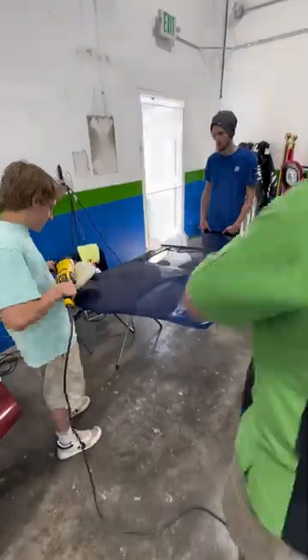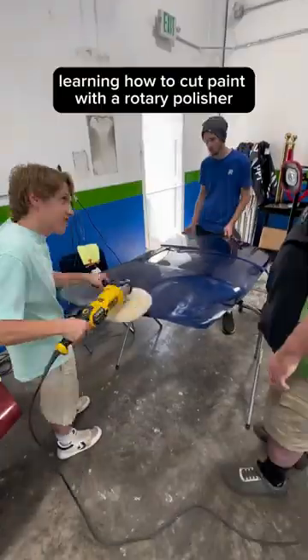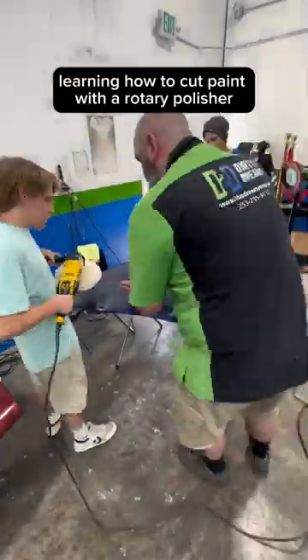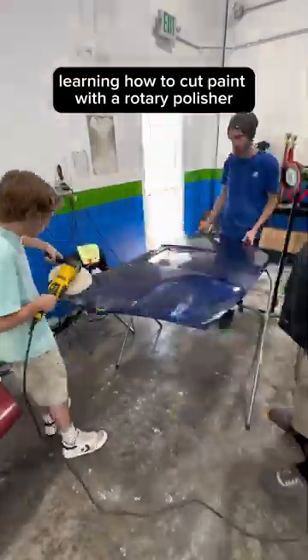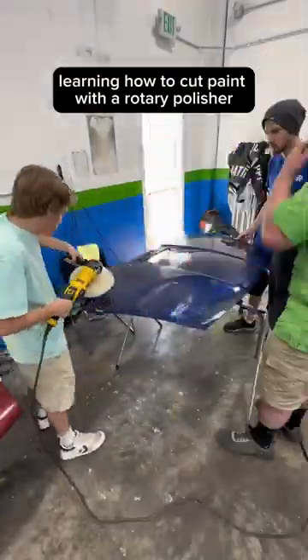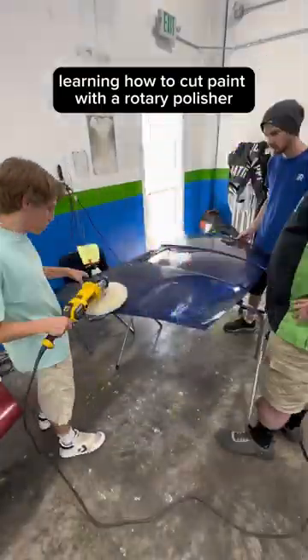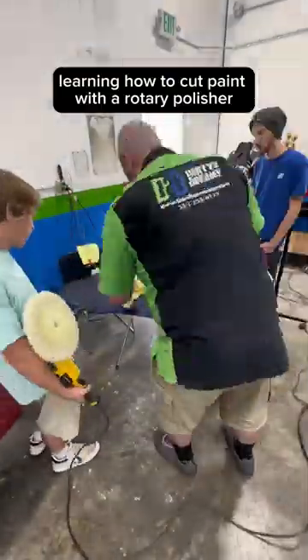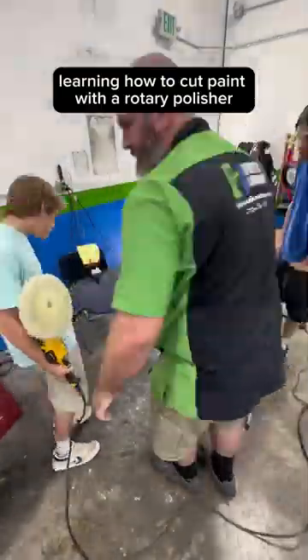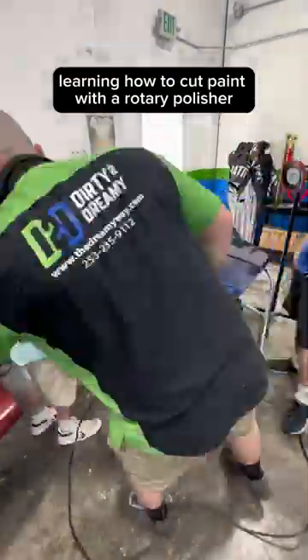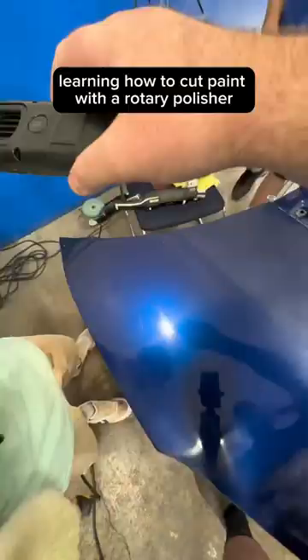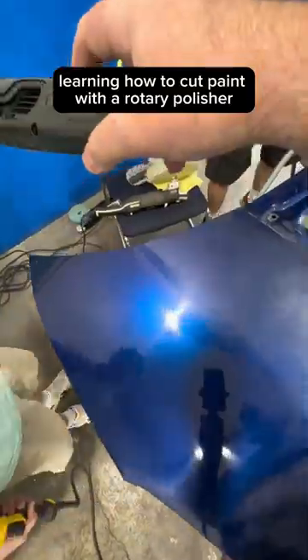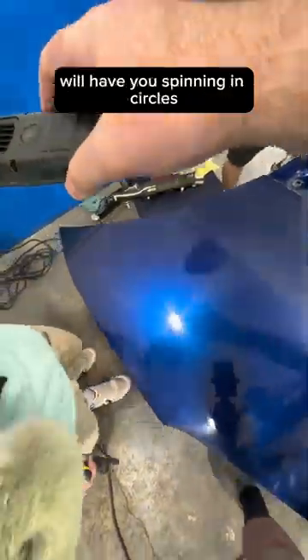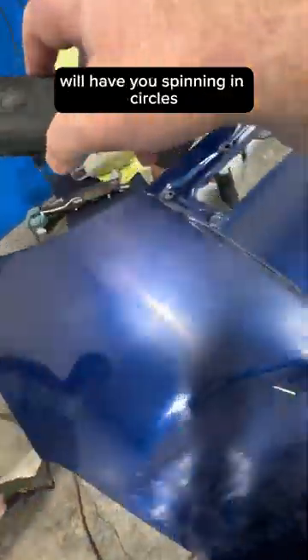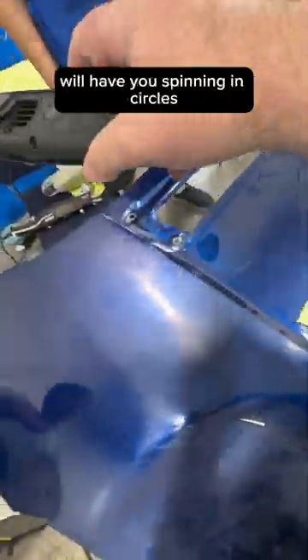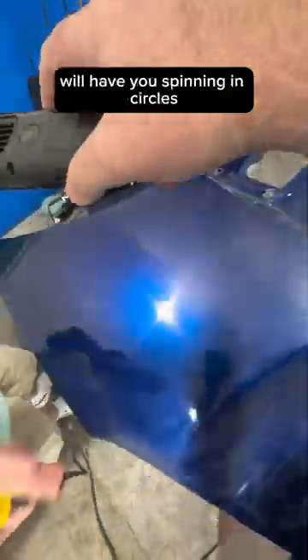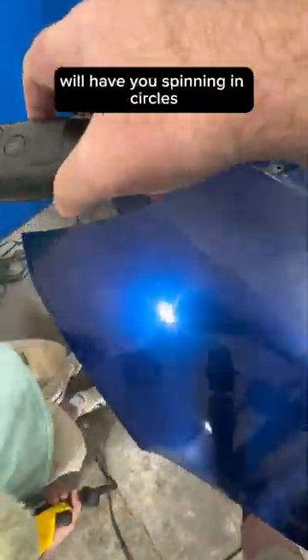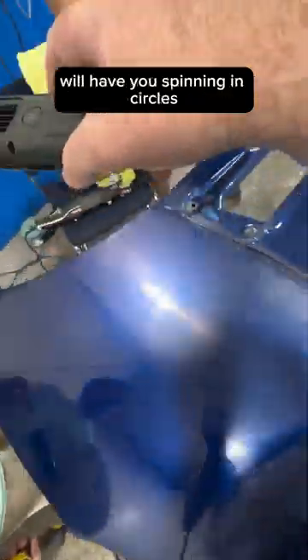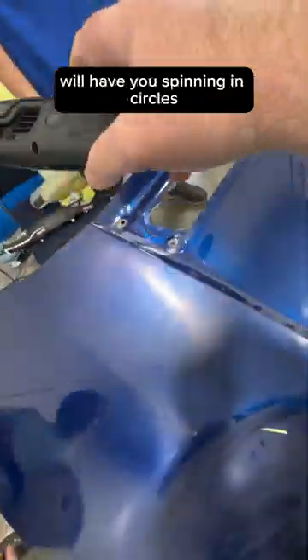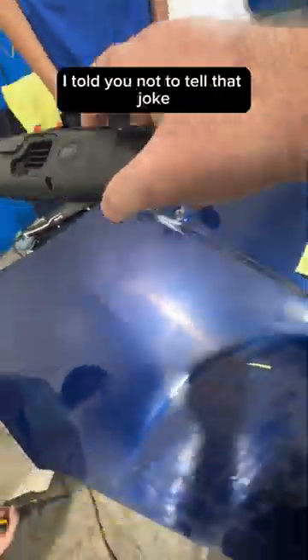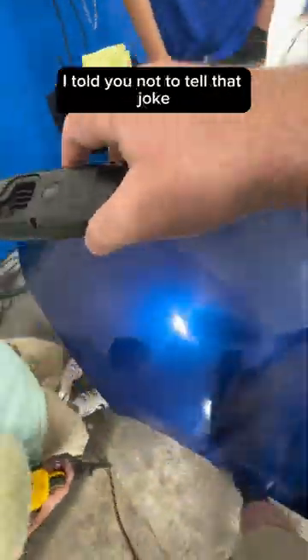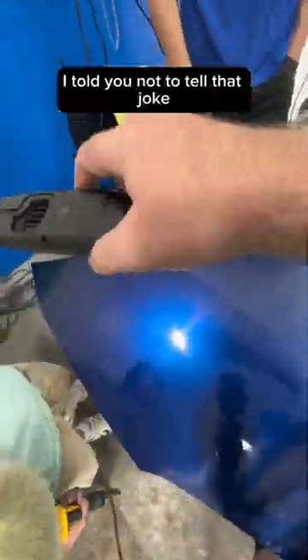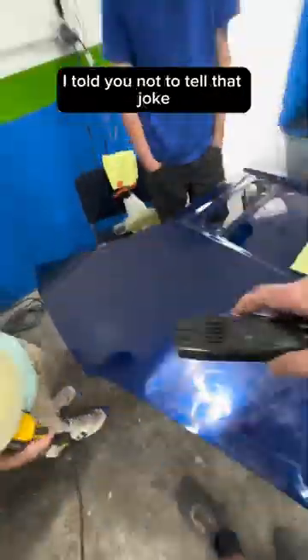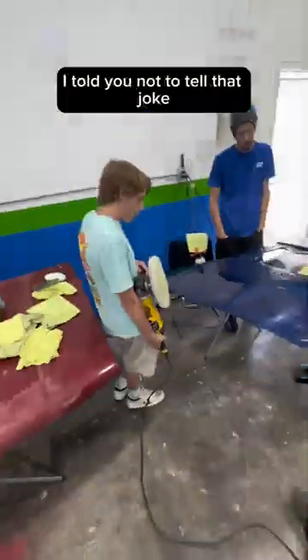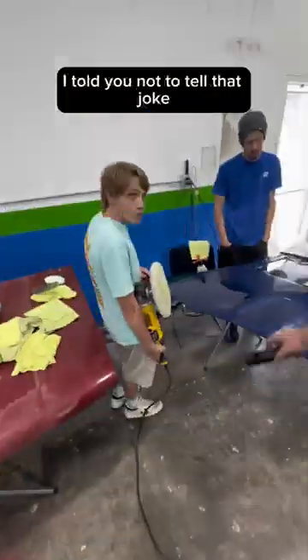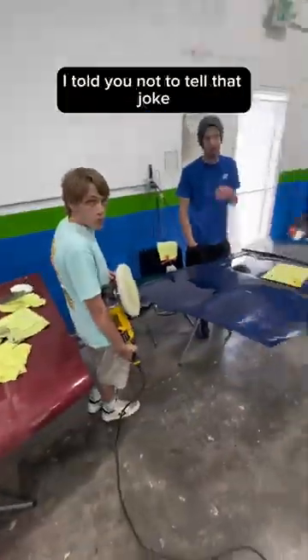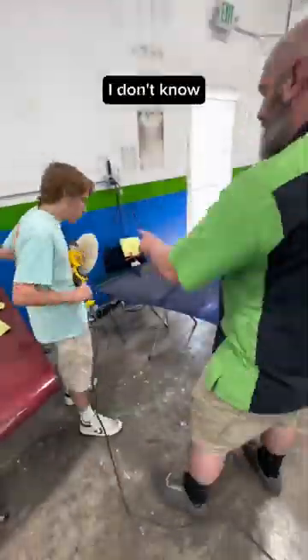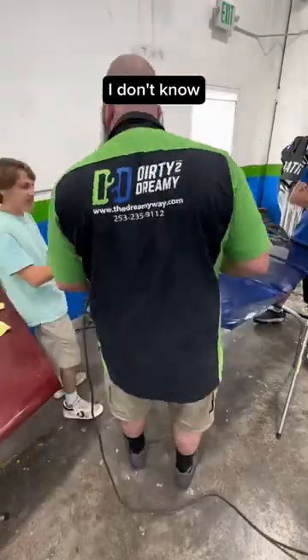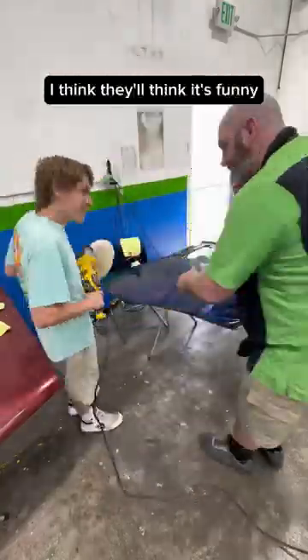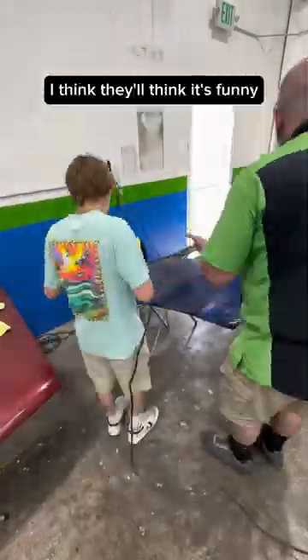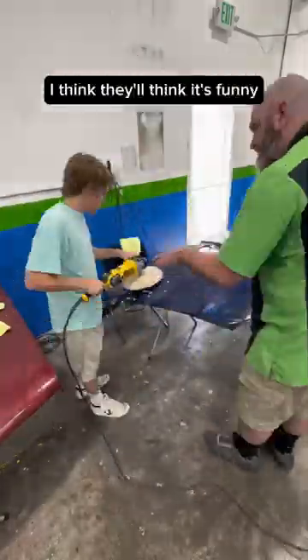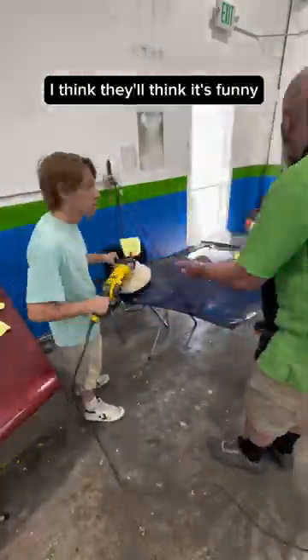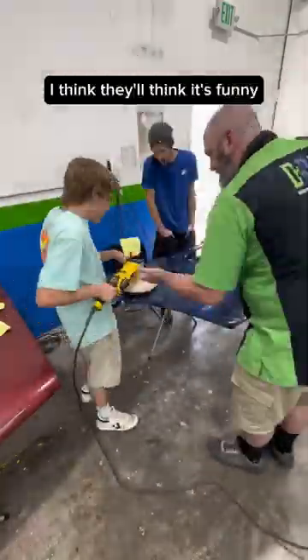Learning how to cut paint with a rotary polisher will have you spinning in circles. I told you not to tell that joke. I don't know, I think they'll think it's funny.